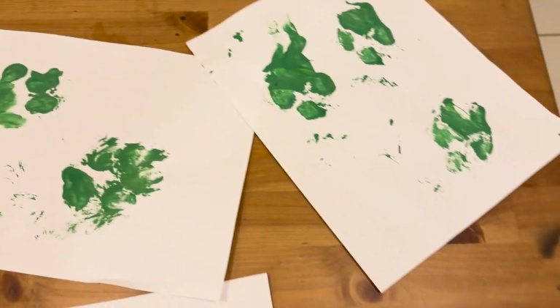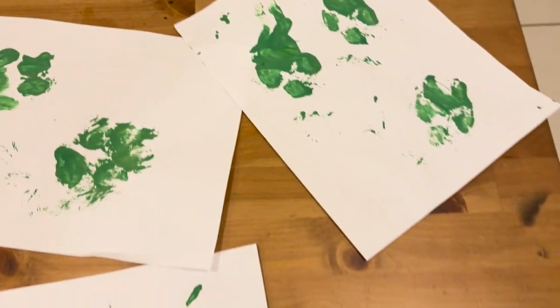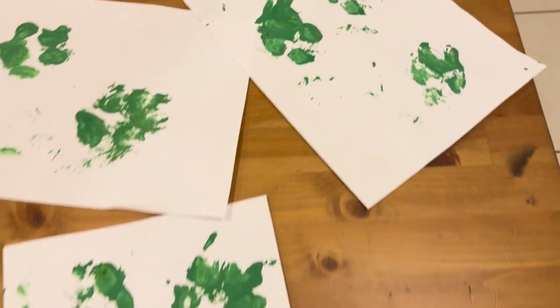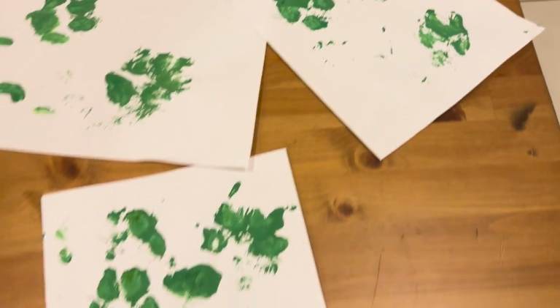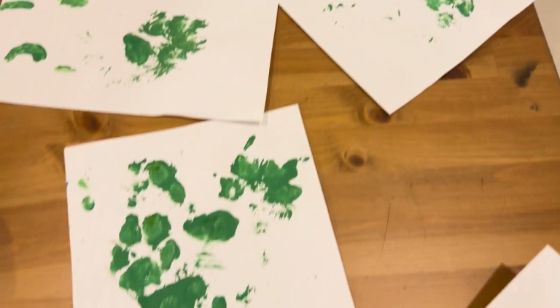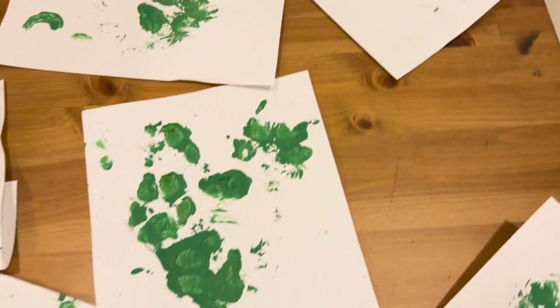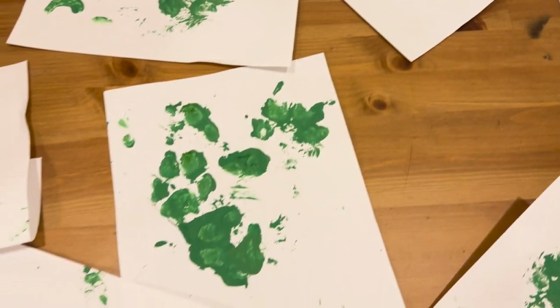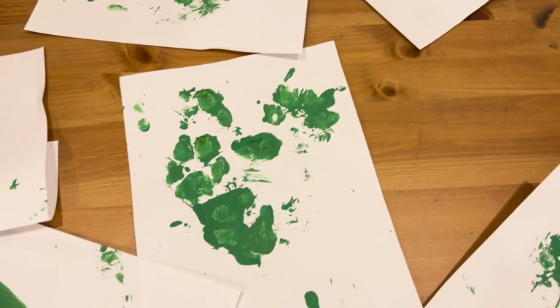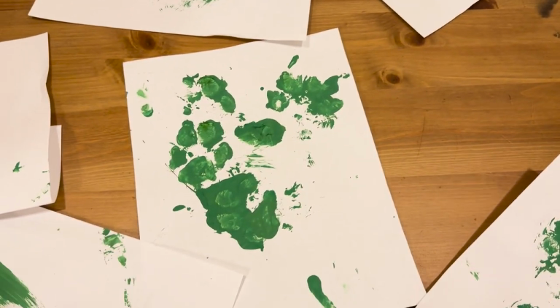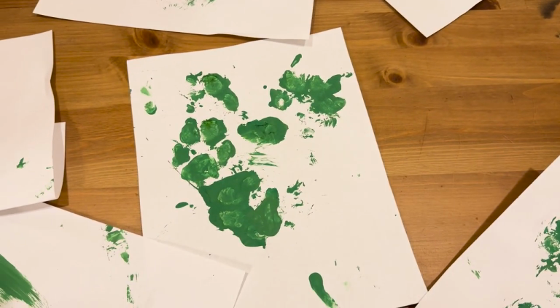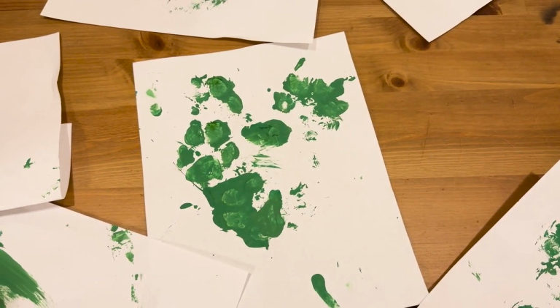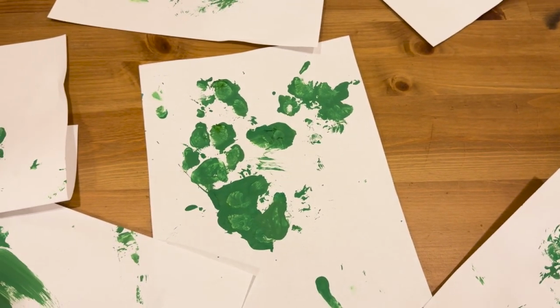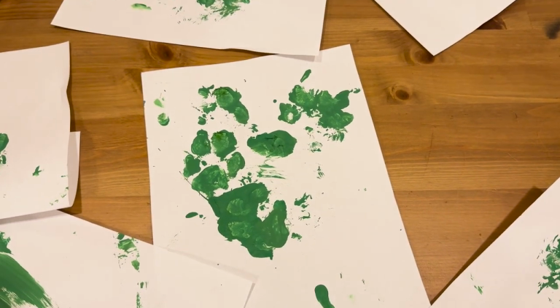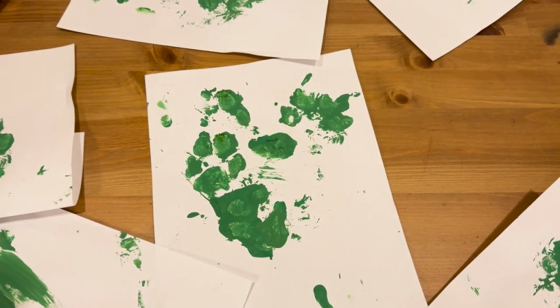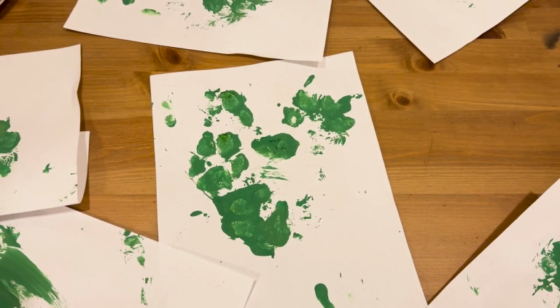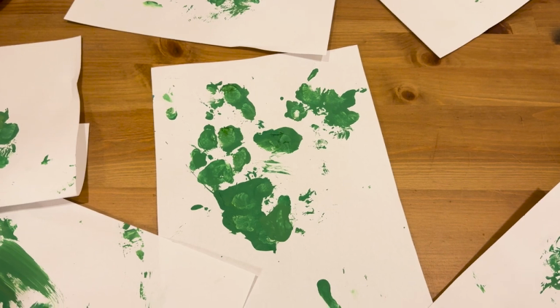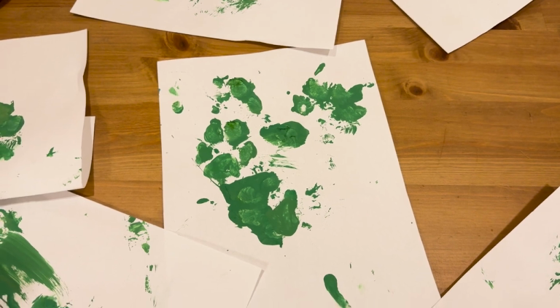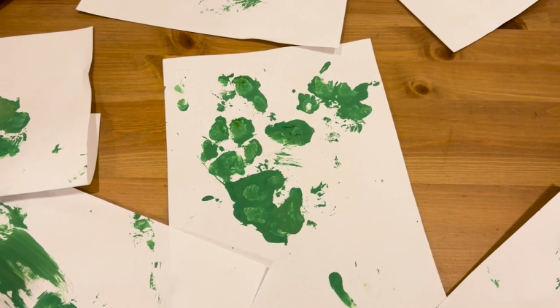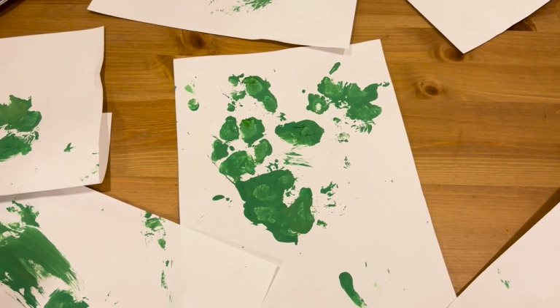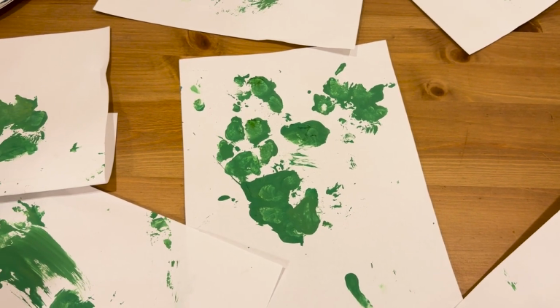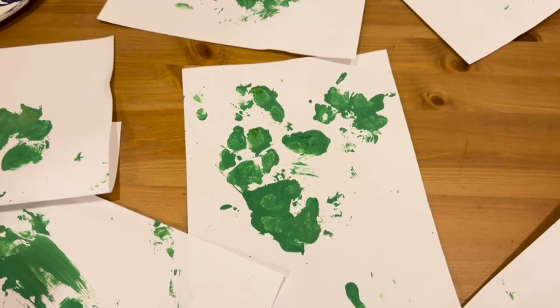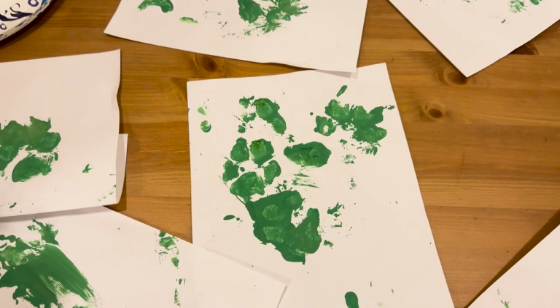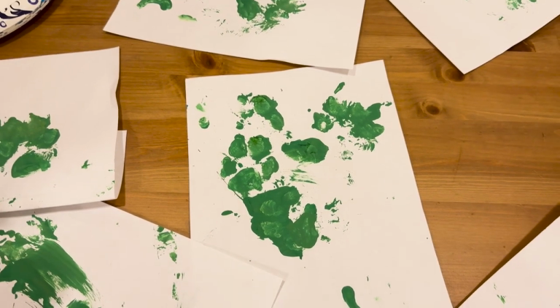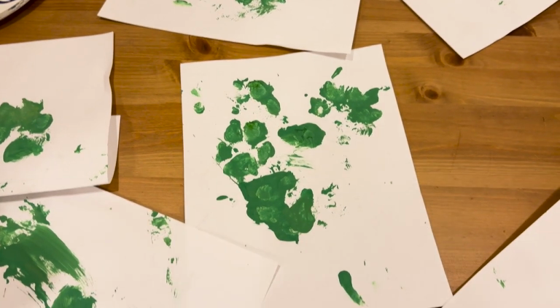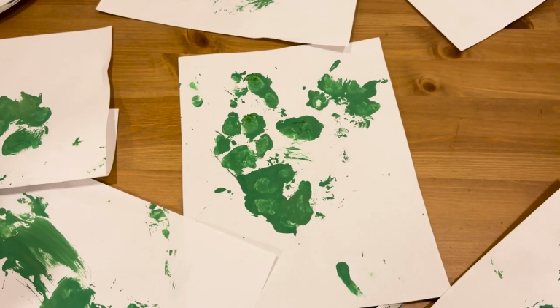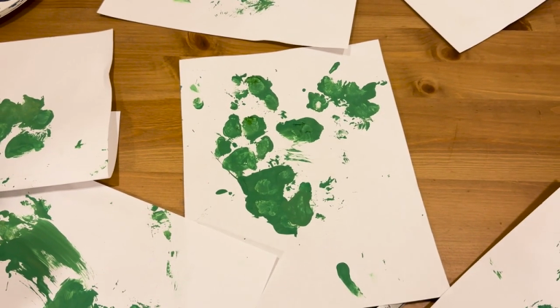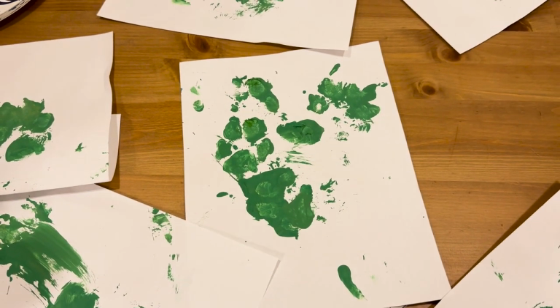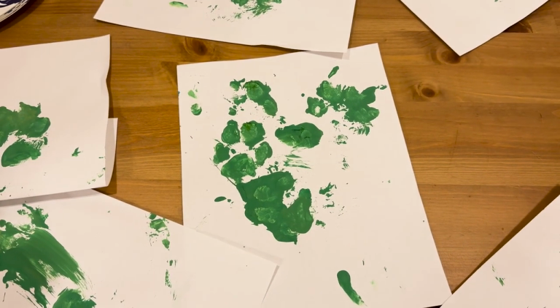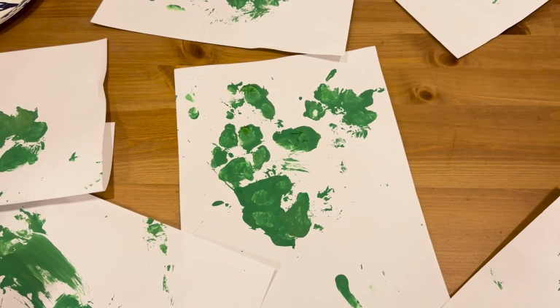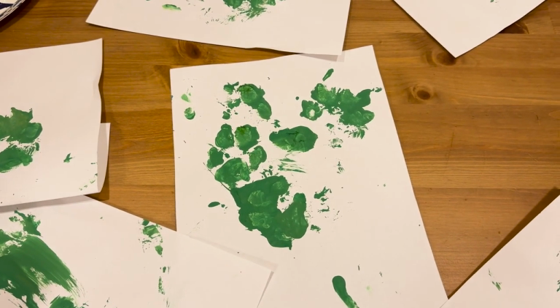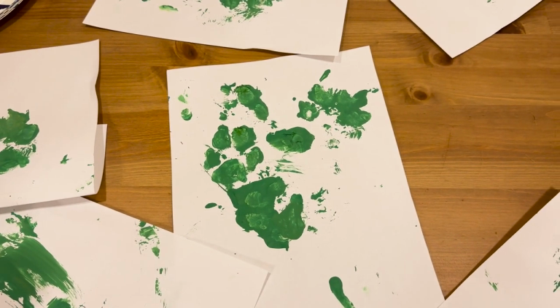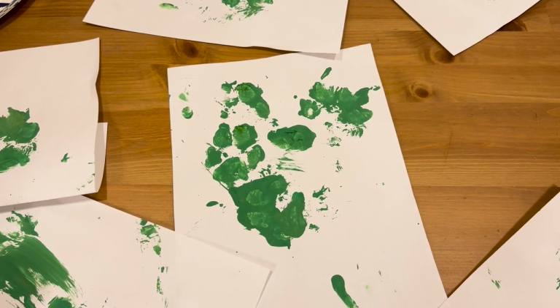All right, they're all dry! We're going to cut them out, then put them on a clean piece of paper and put them in the frame. Let's do it!